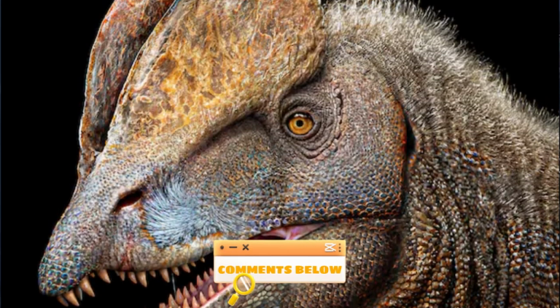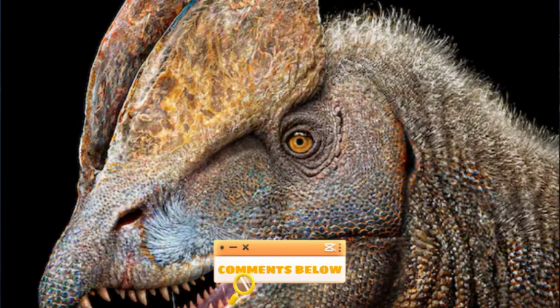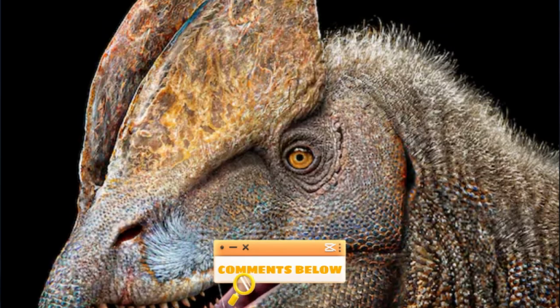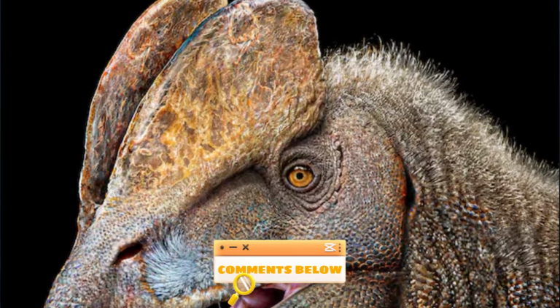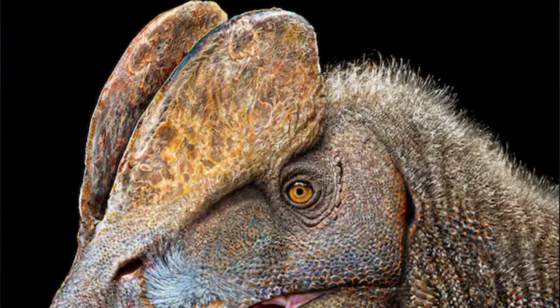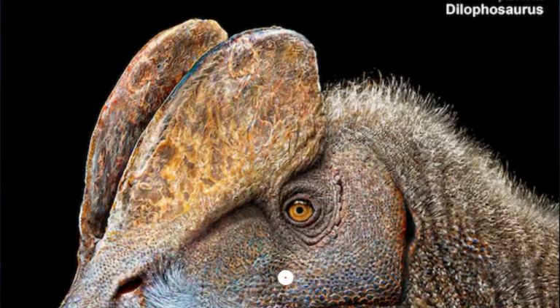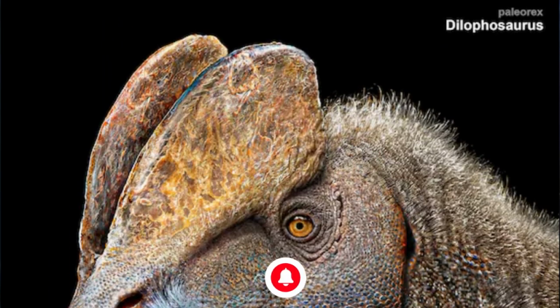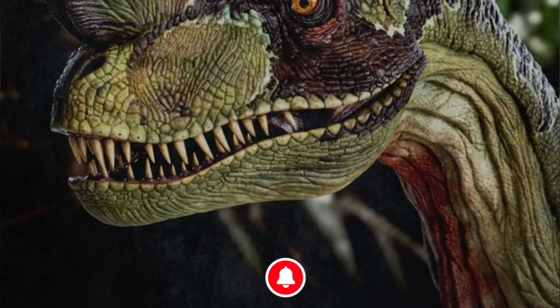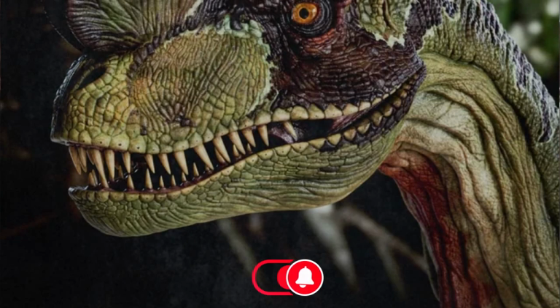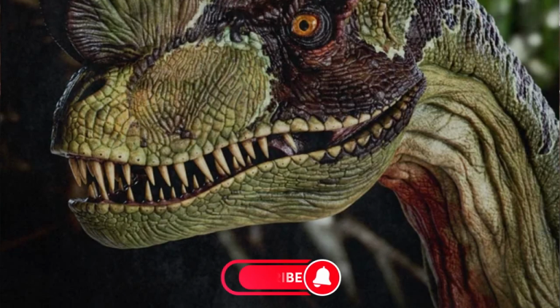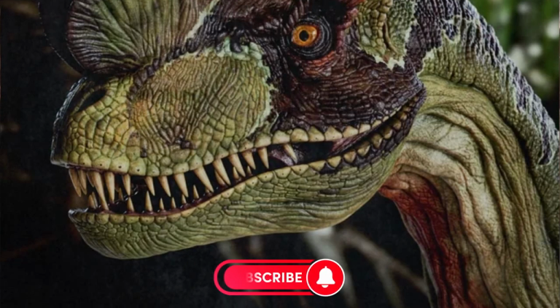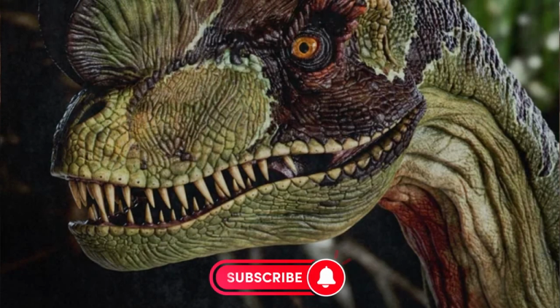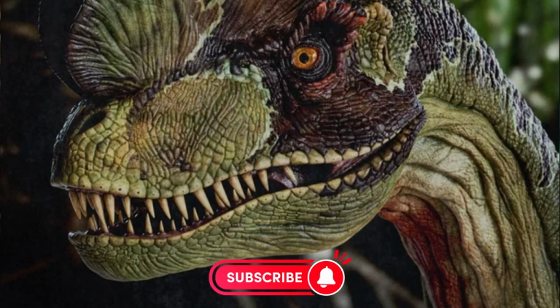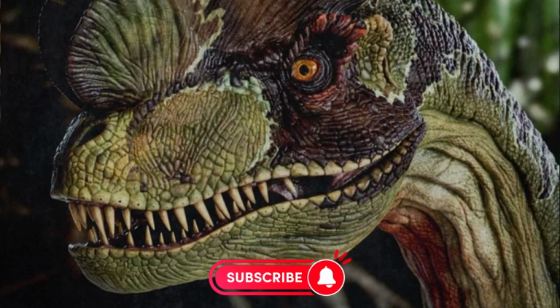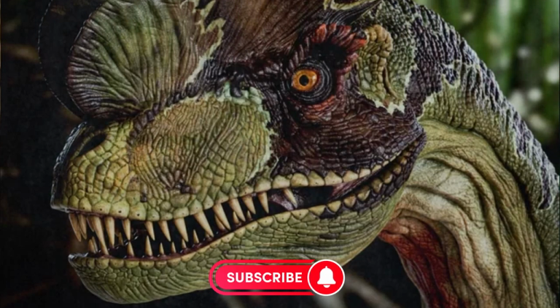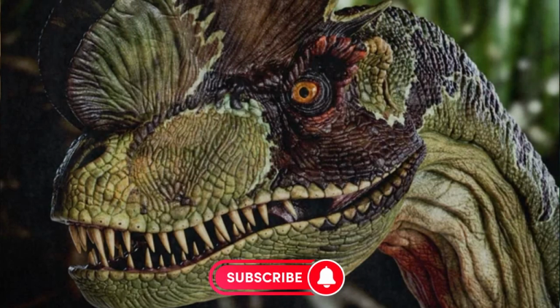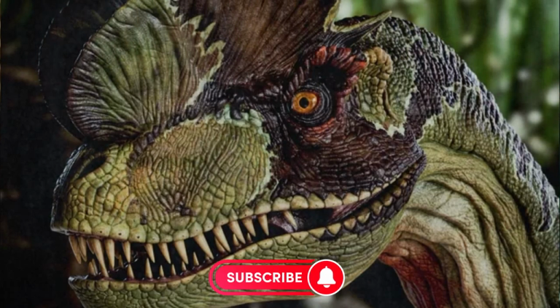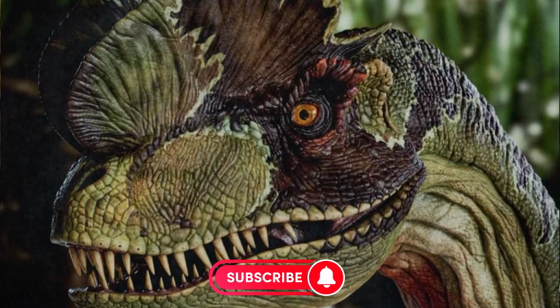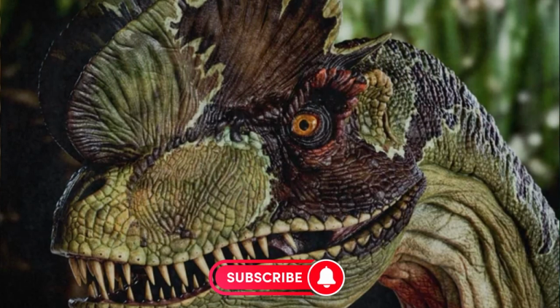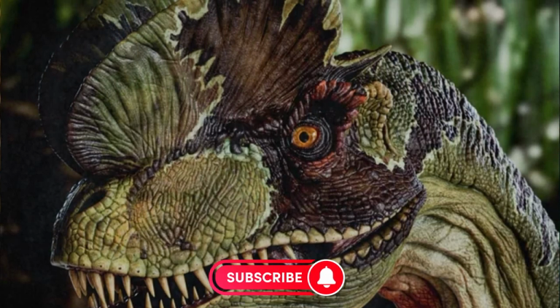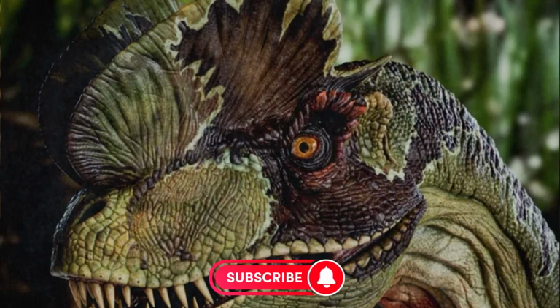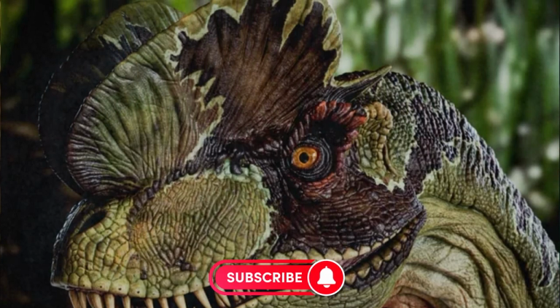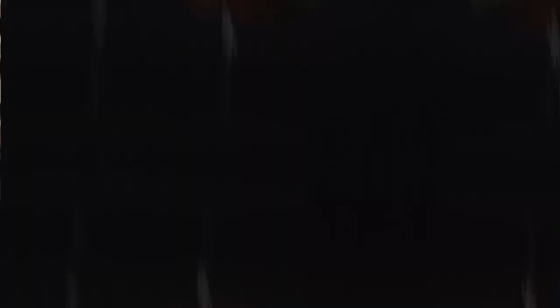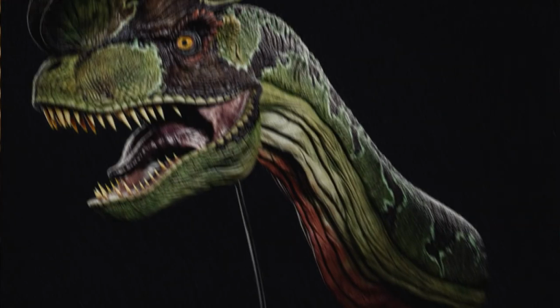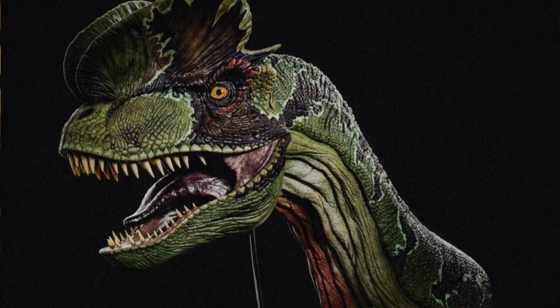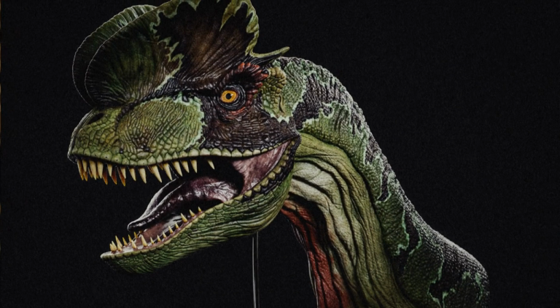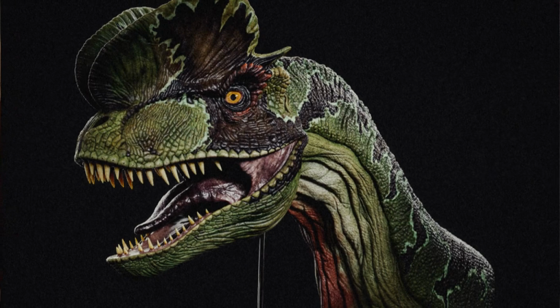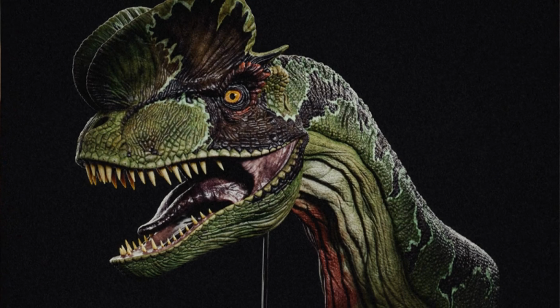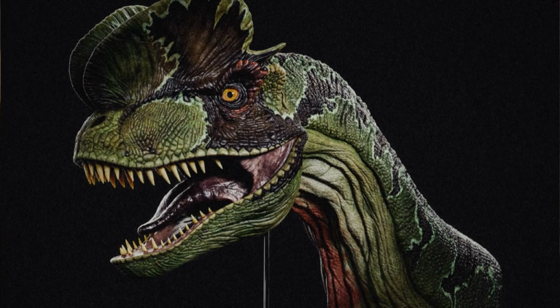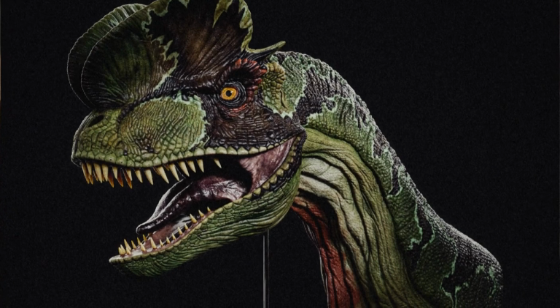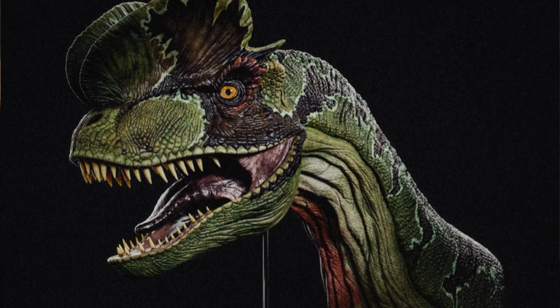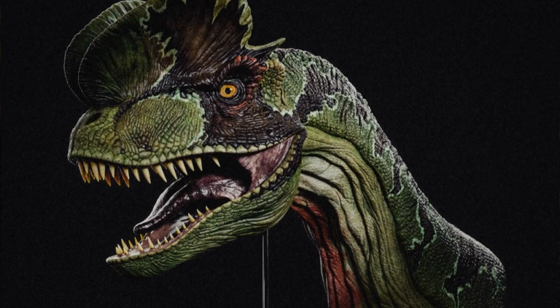And if you enjoyed this video, you know what to do — go on, hit that subscribe button, and I'll catch you in the next one.